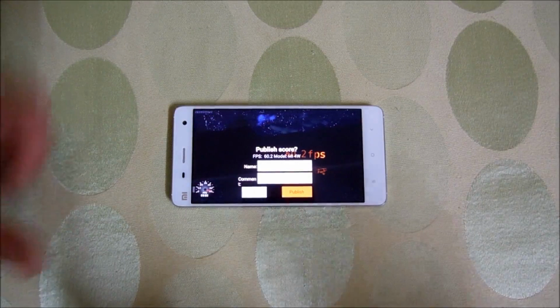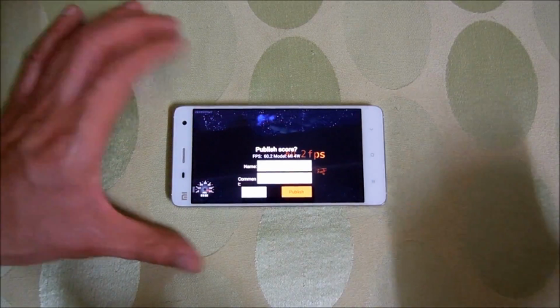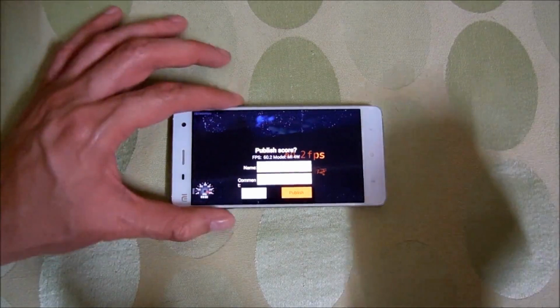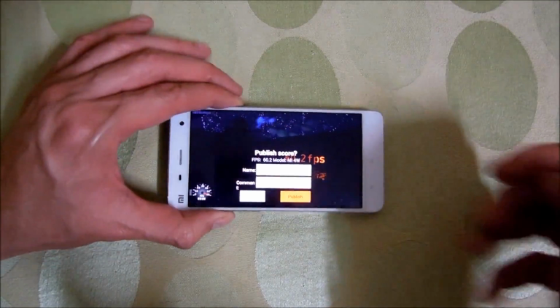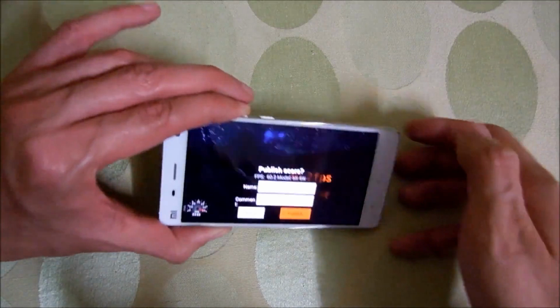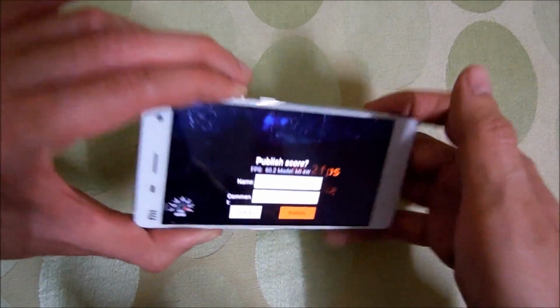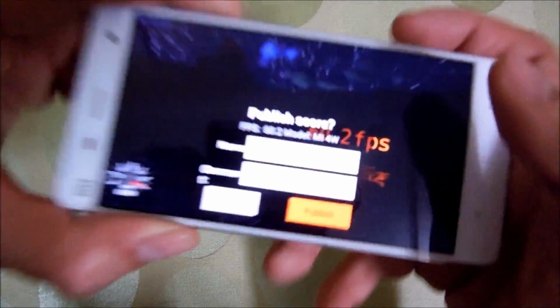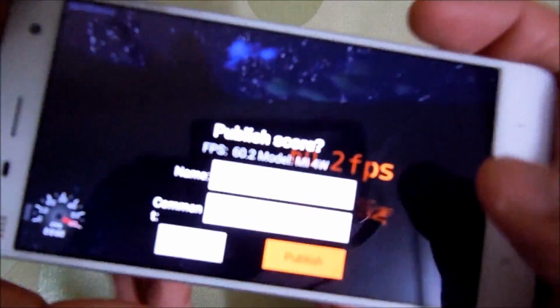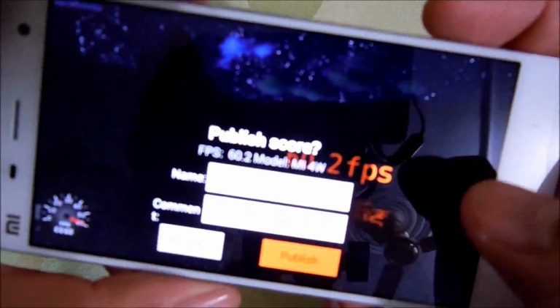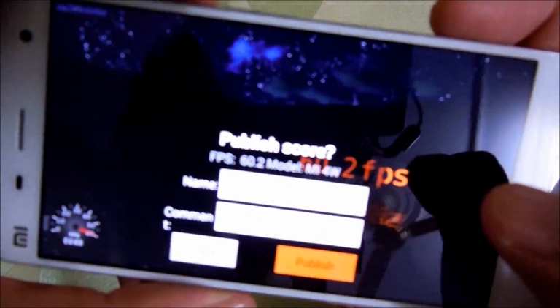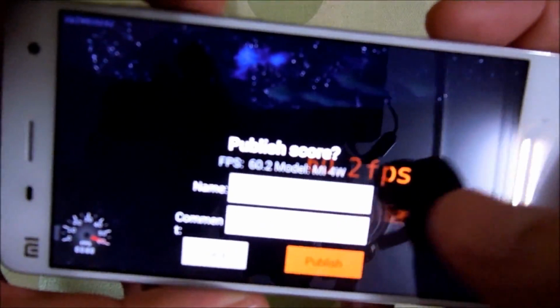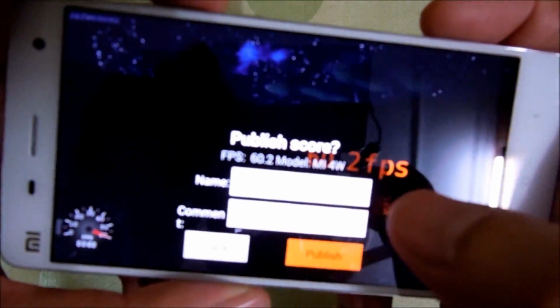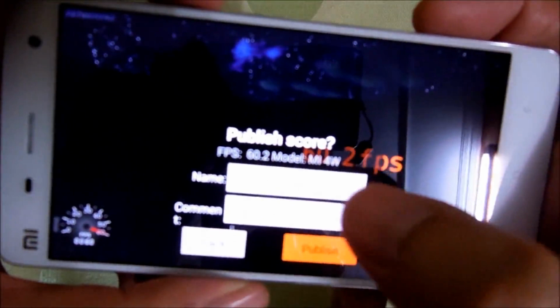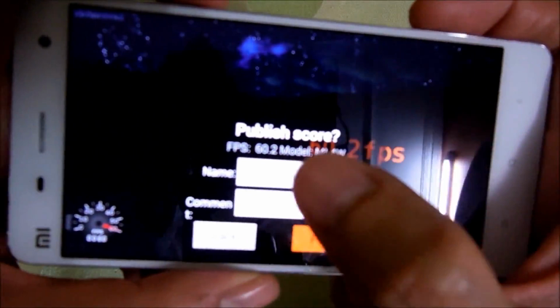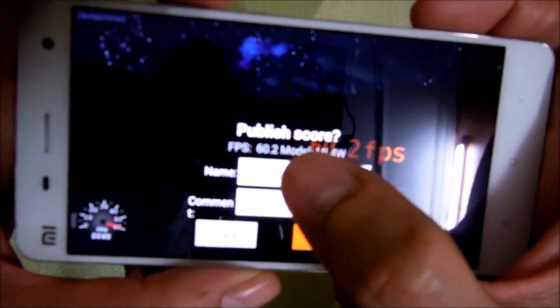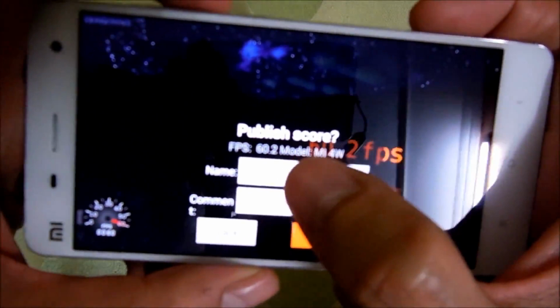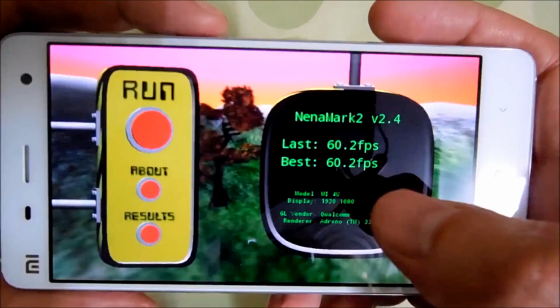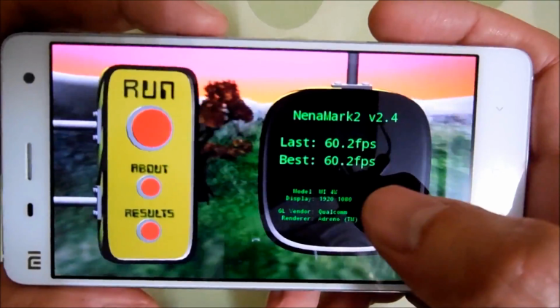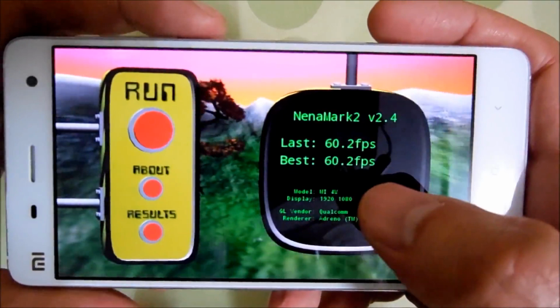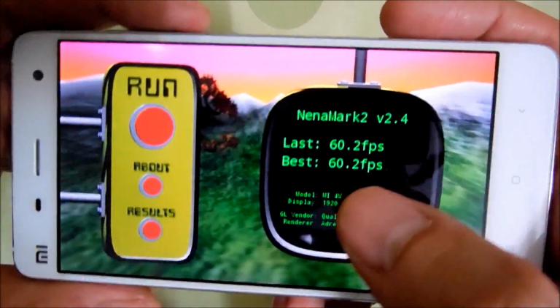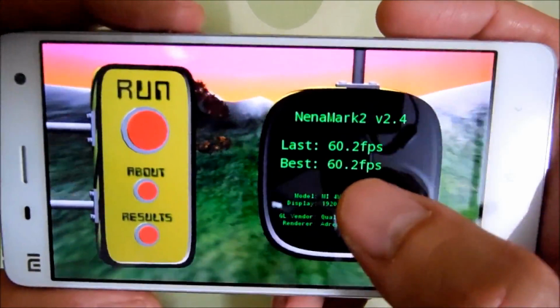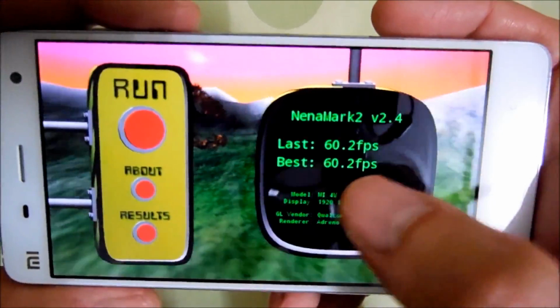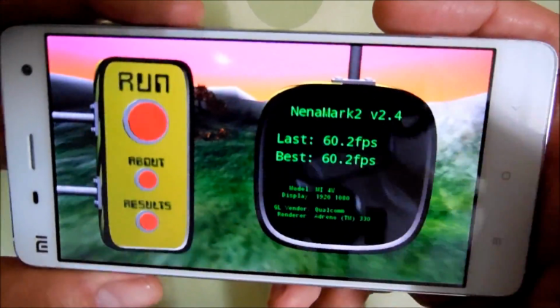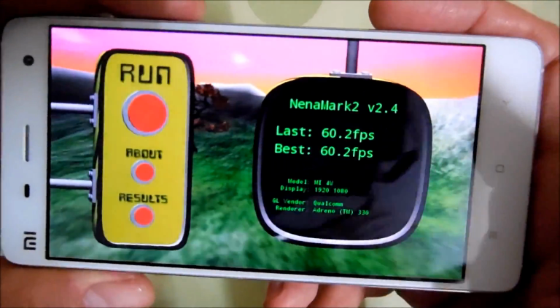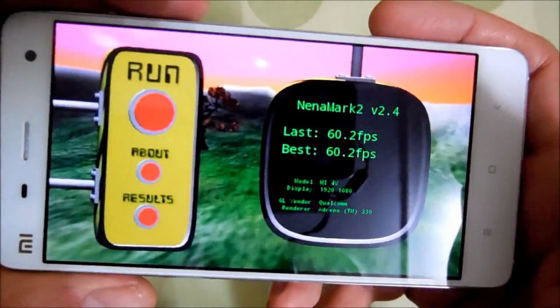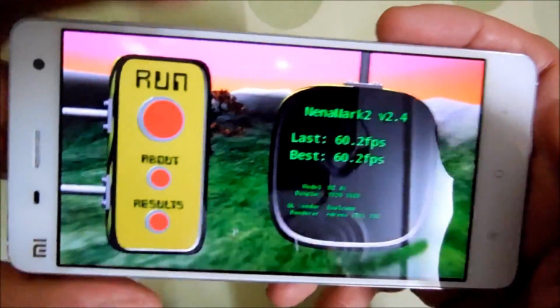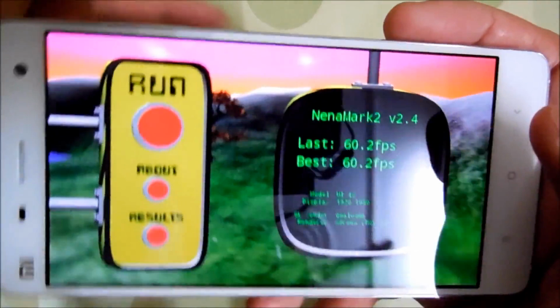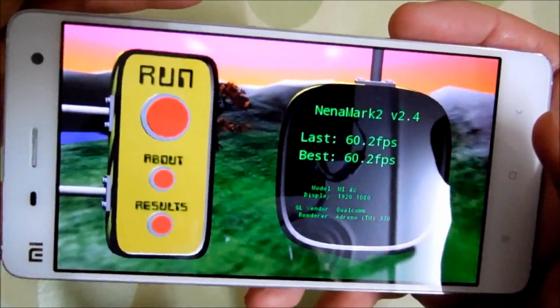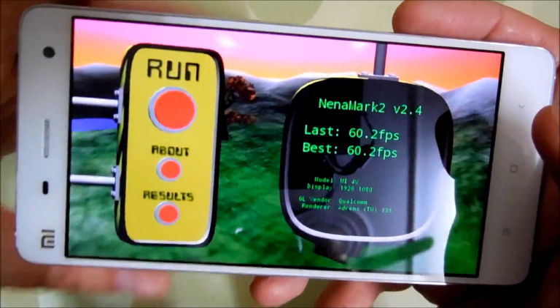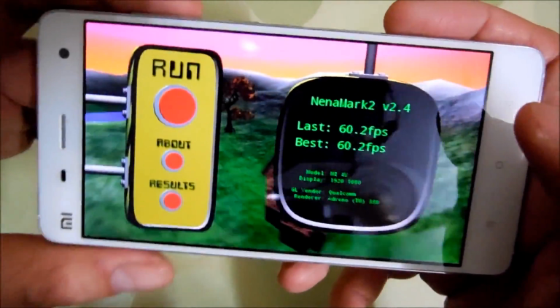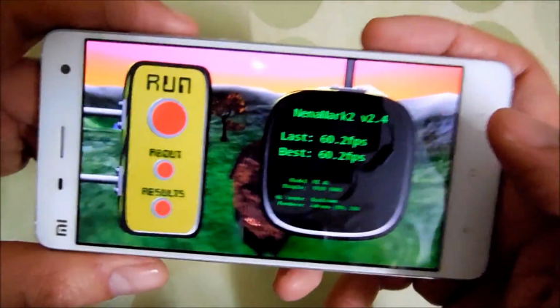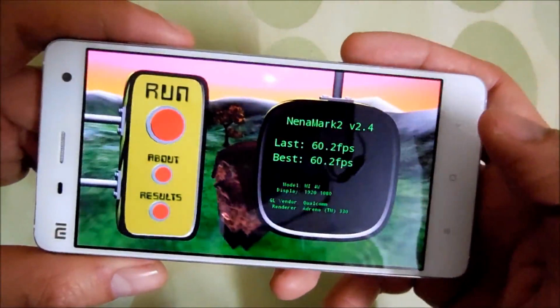The test has been completed and here are the results. This phone scored 60.2 FPS, which is pretty great.